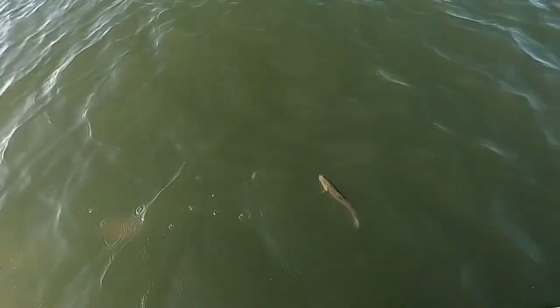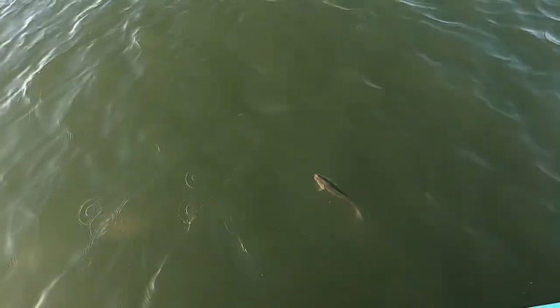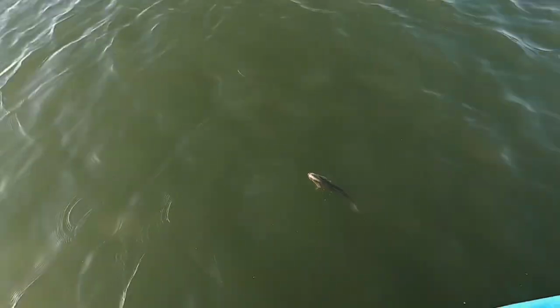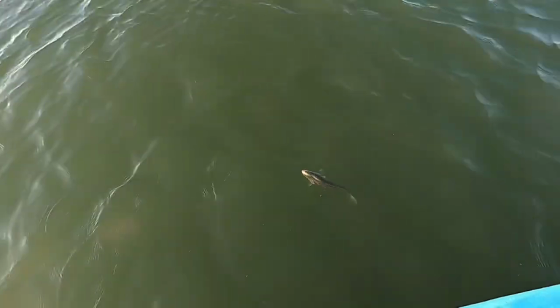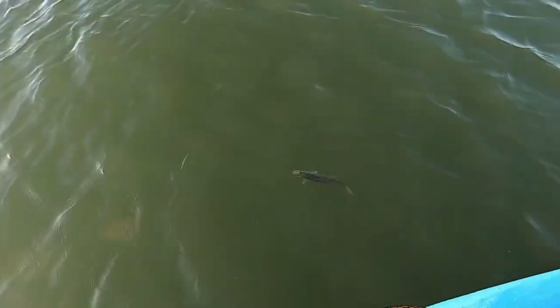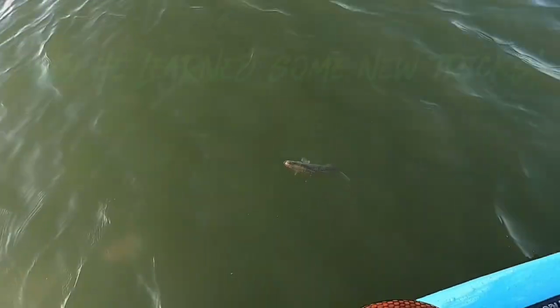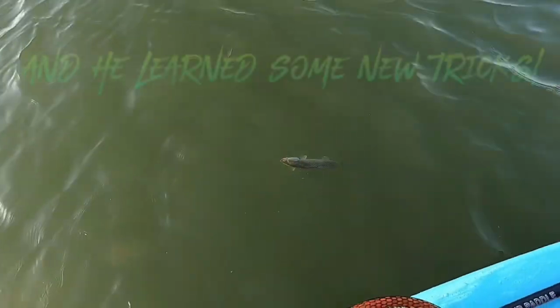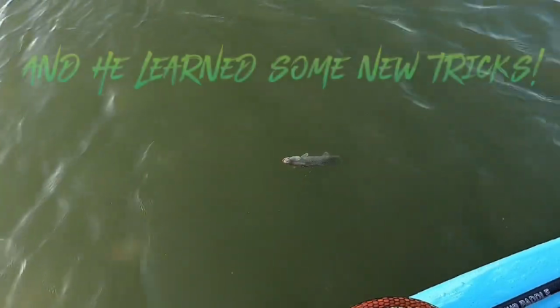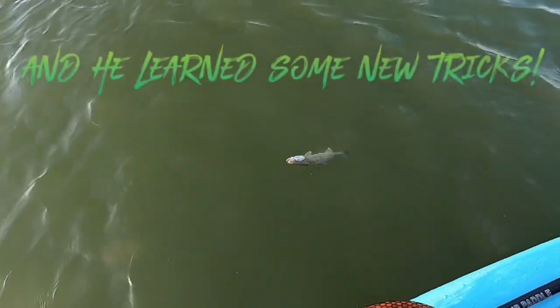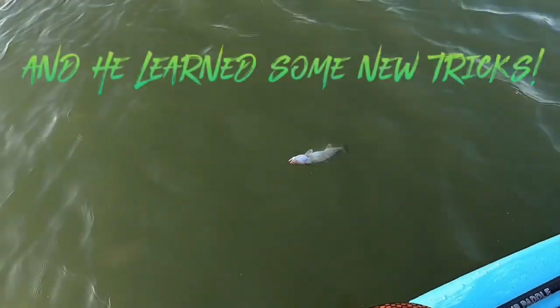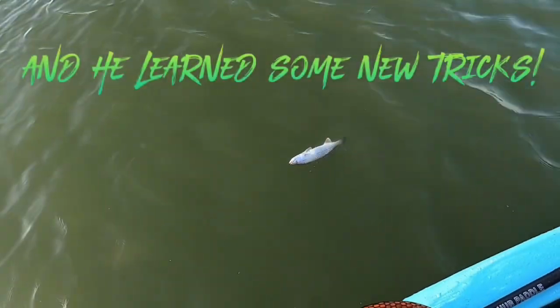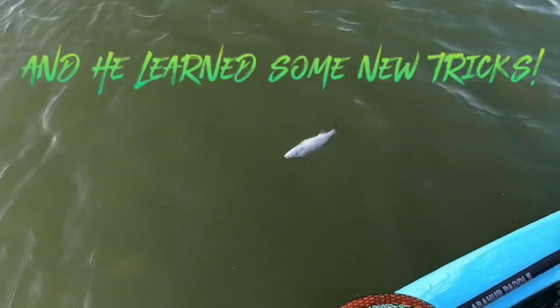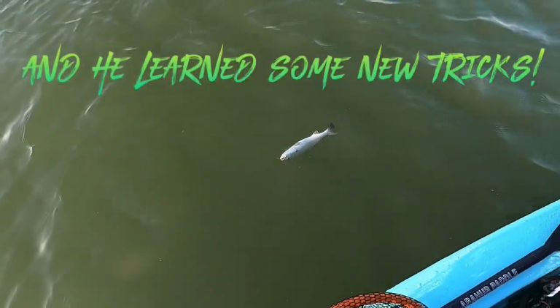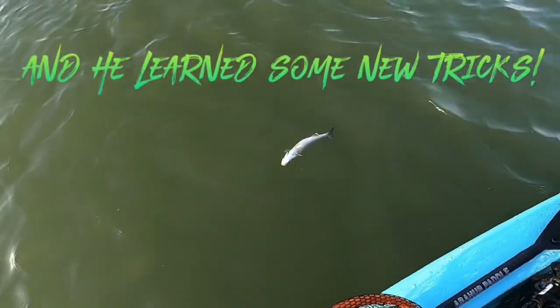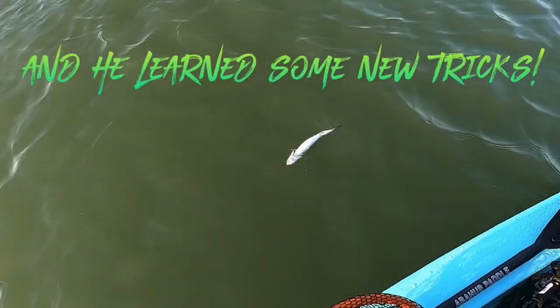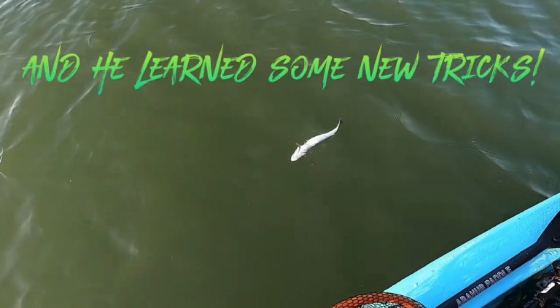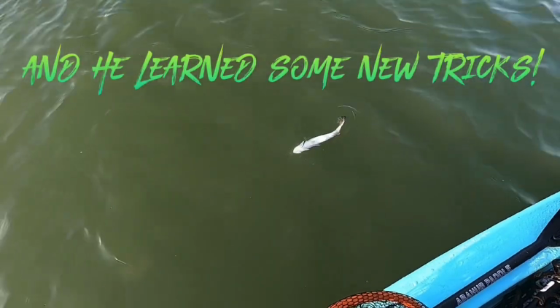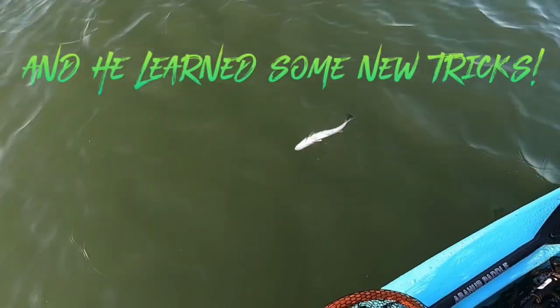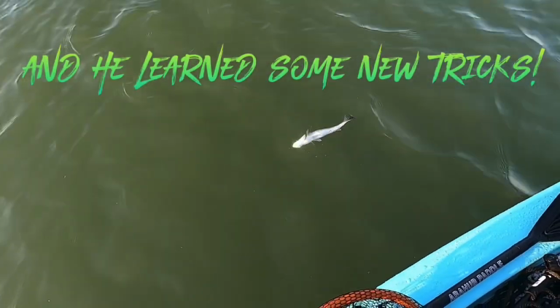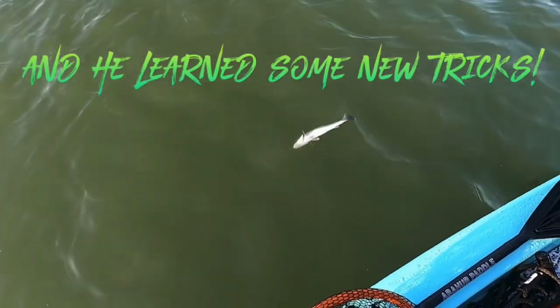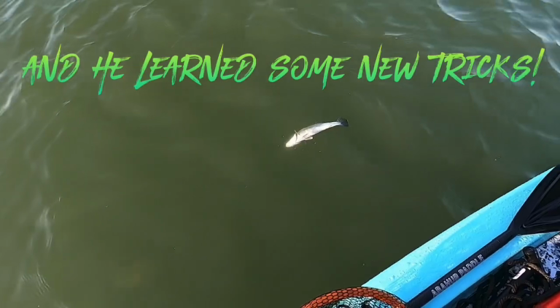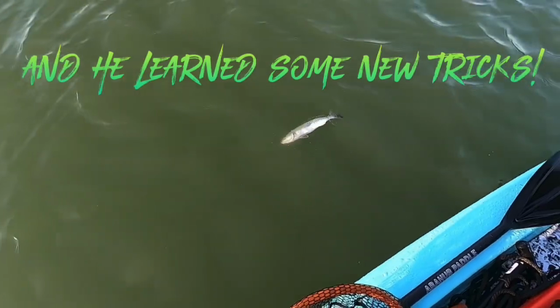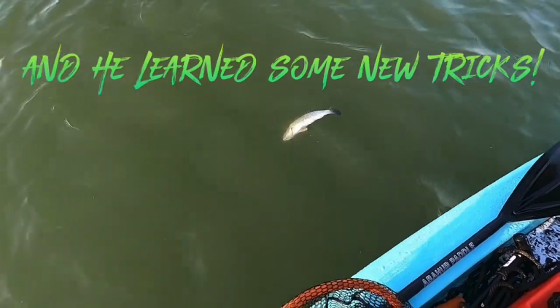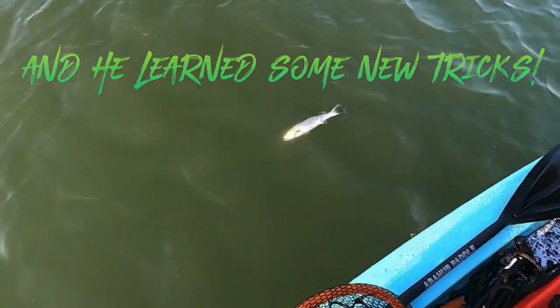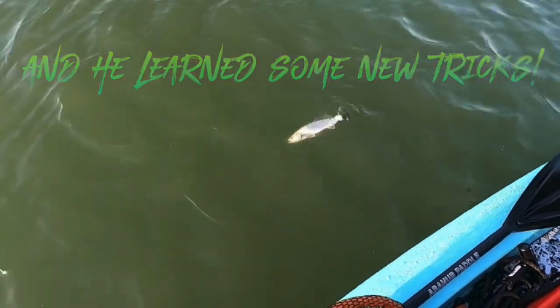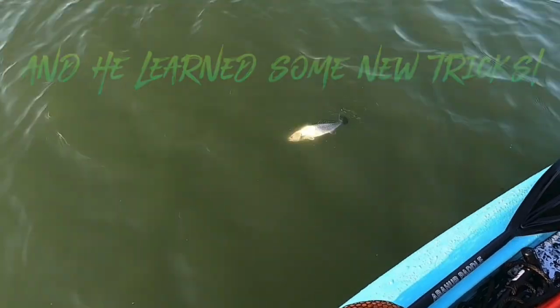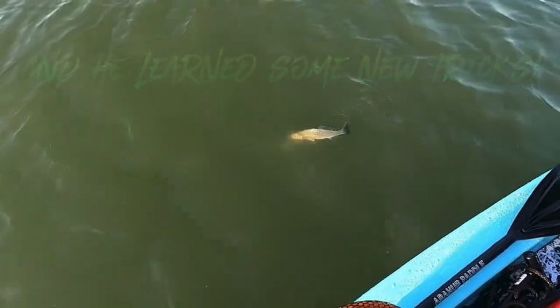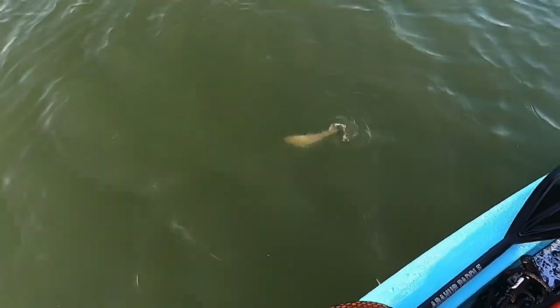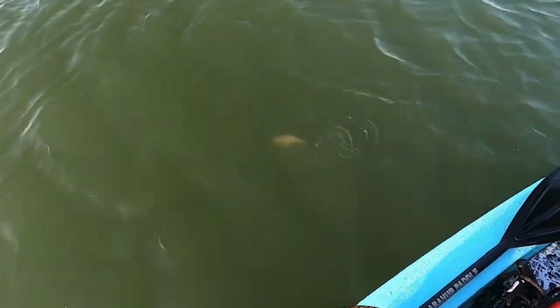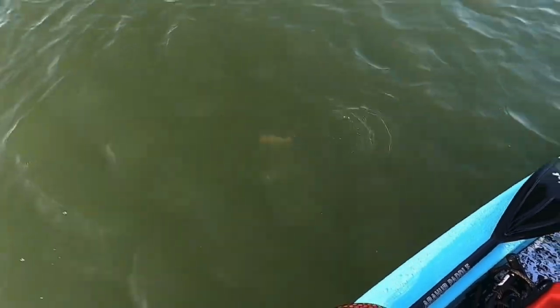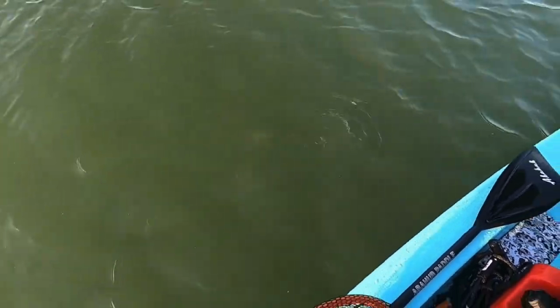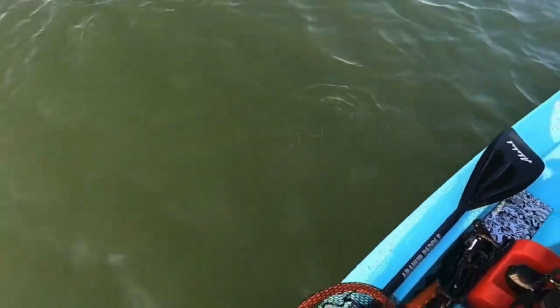Uh oh. Let's go now. You're fine, dude — don't go belly up. Here it is. Good job.